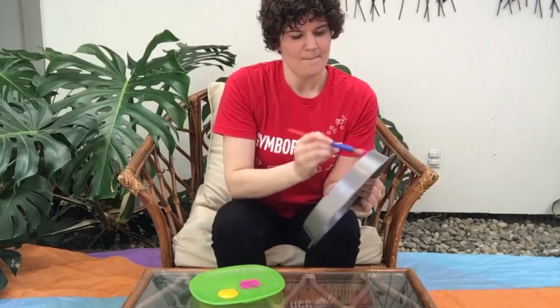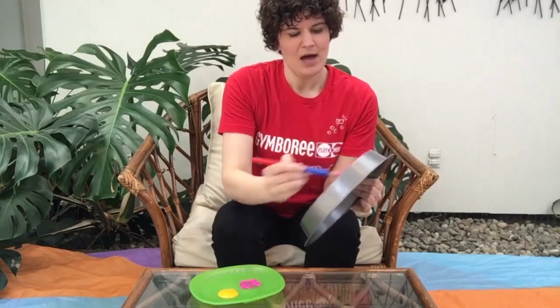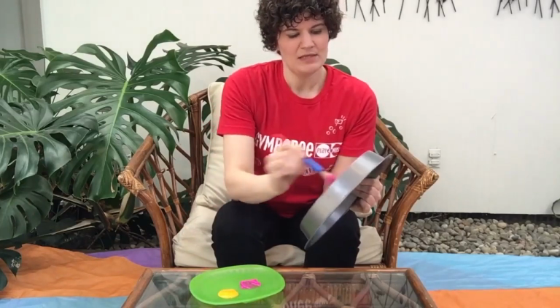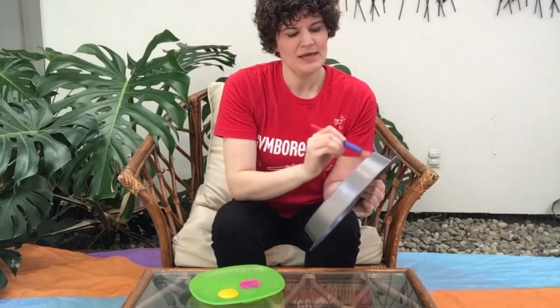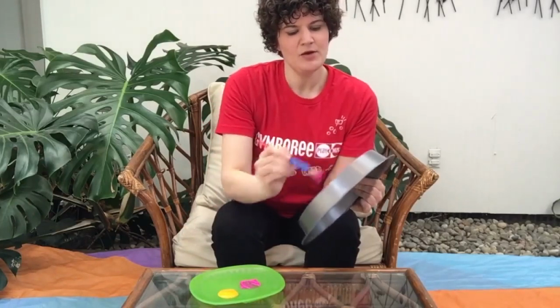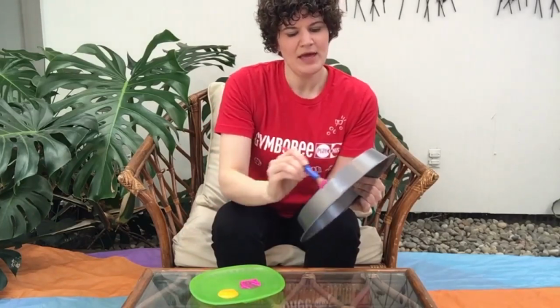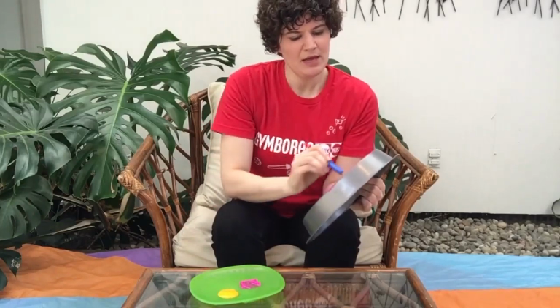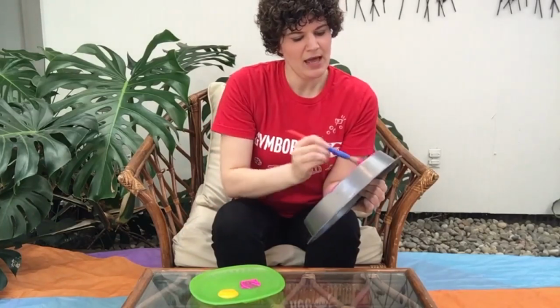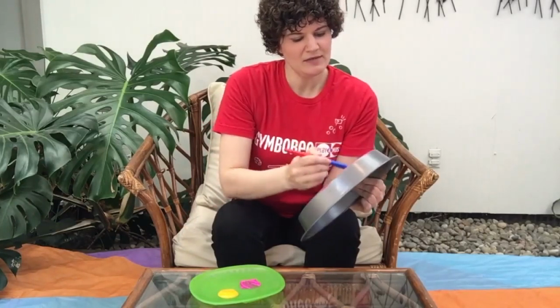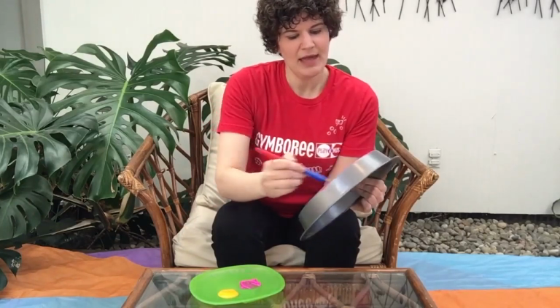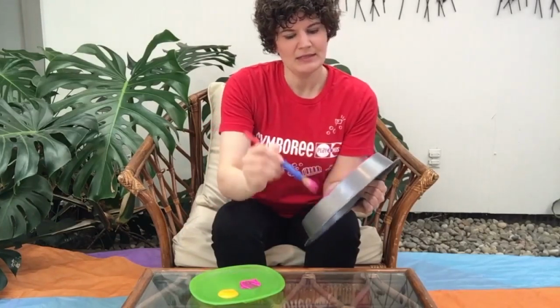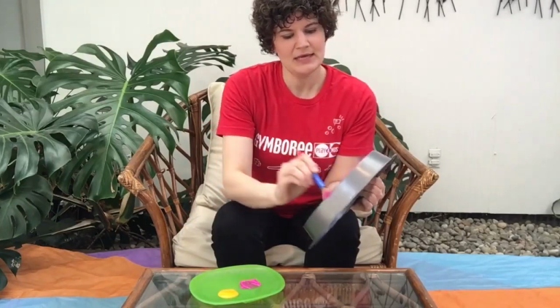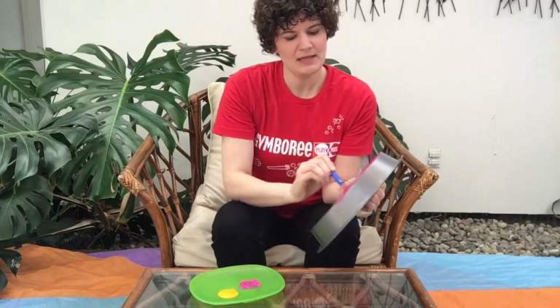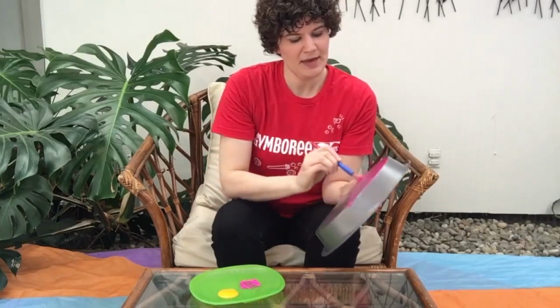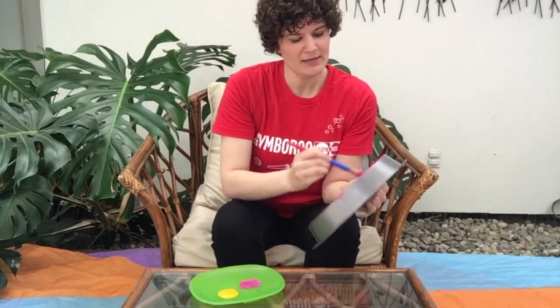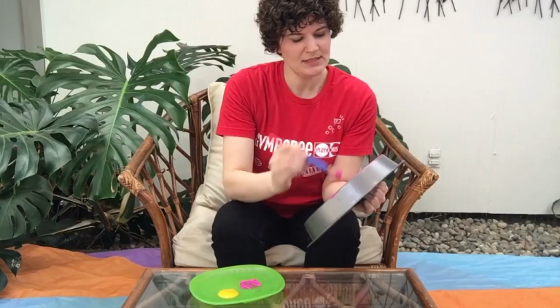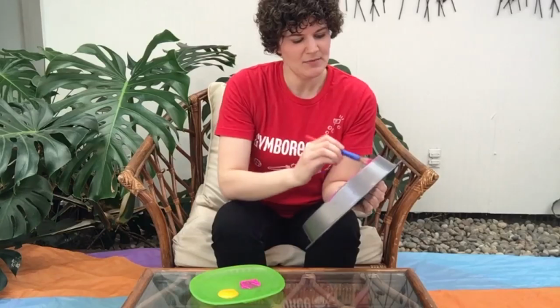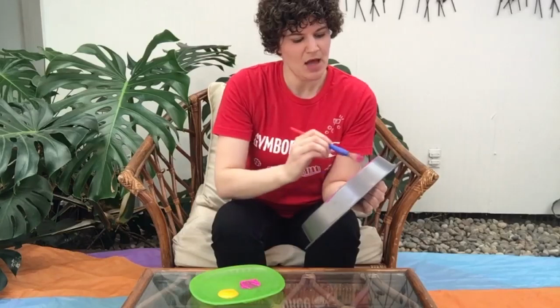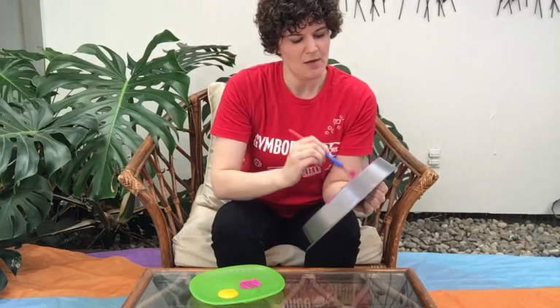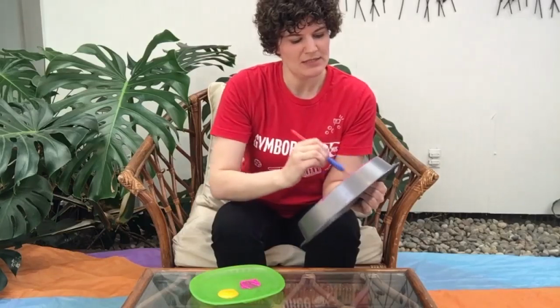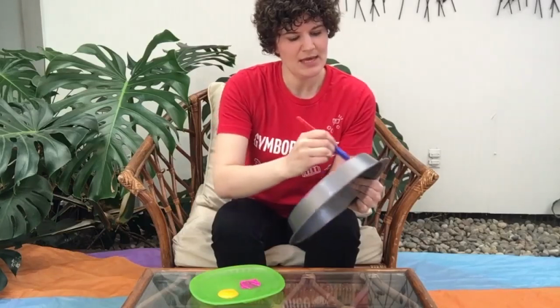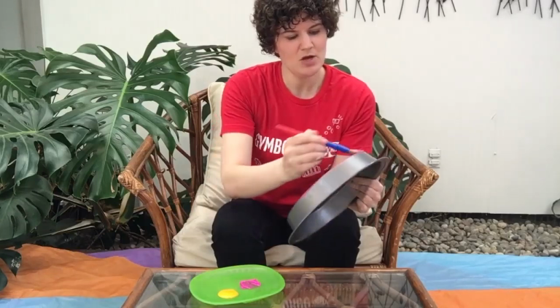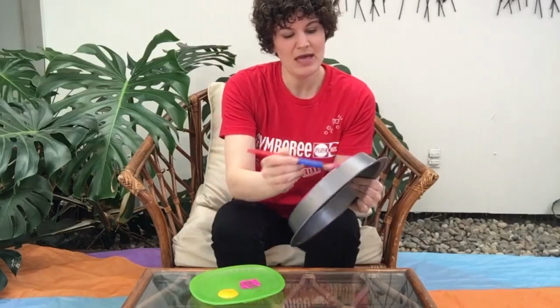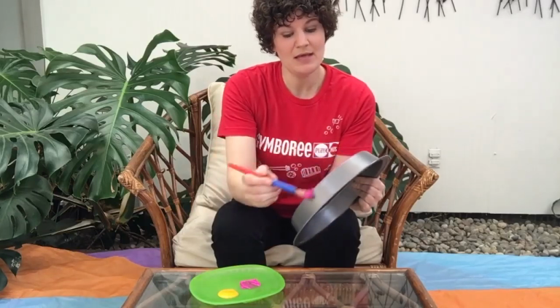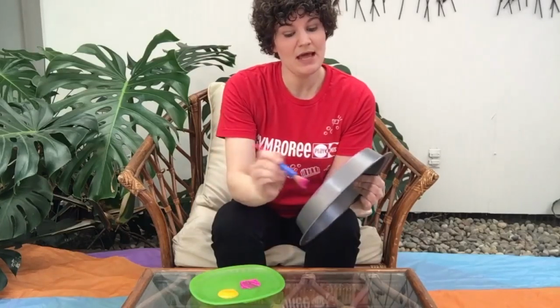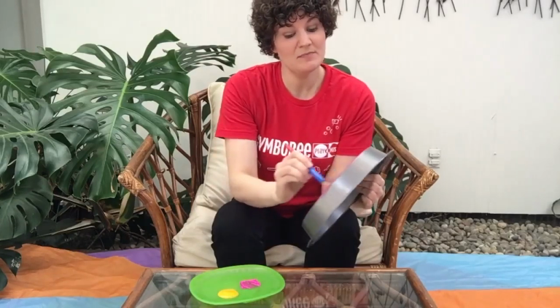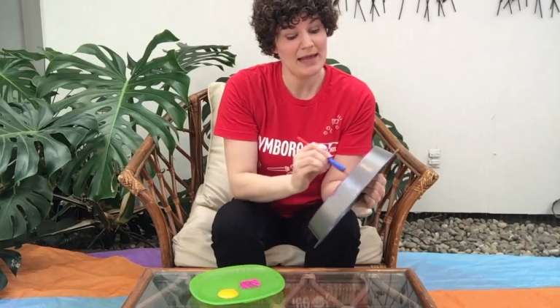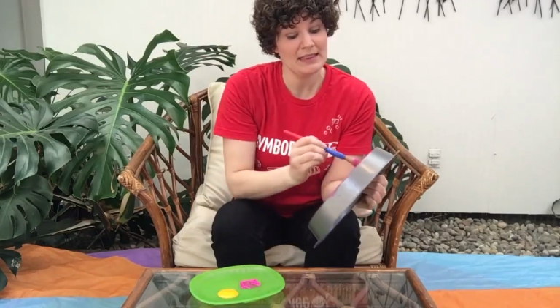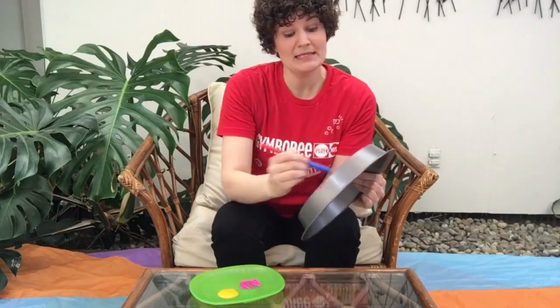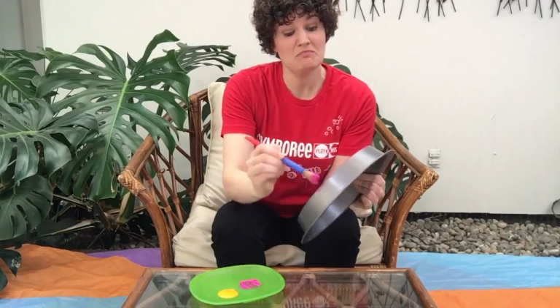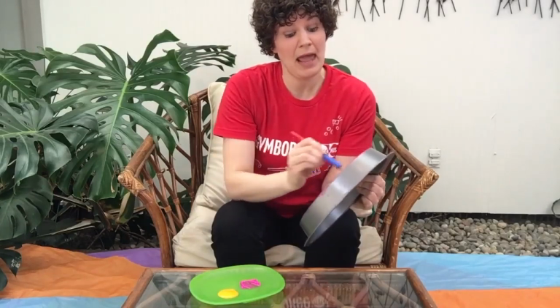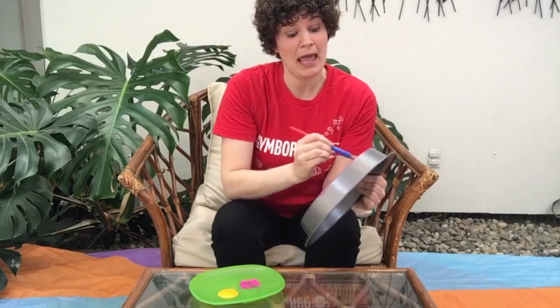Mama's little baby loves painting, painting. Mama's little baby loves painting this pan.